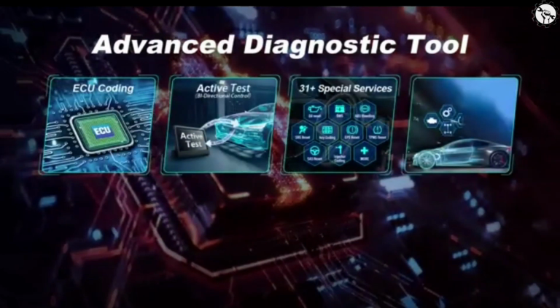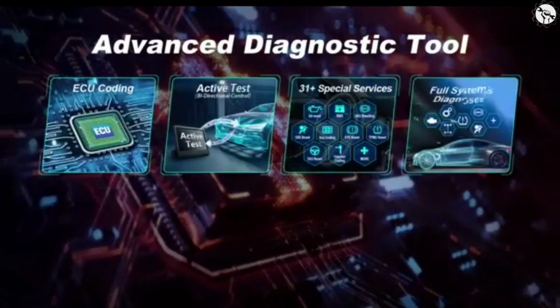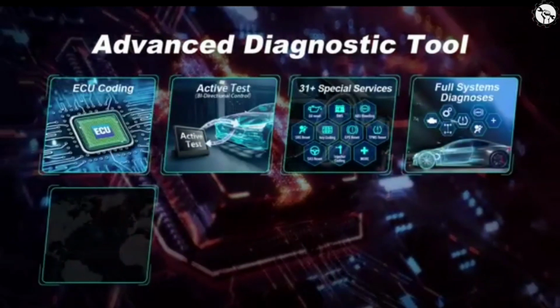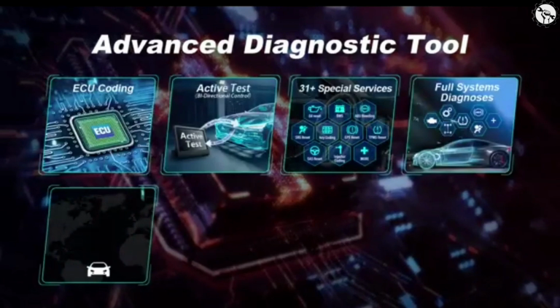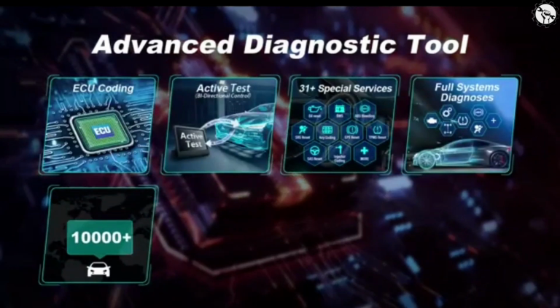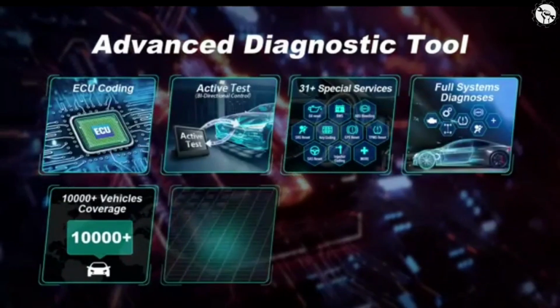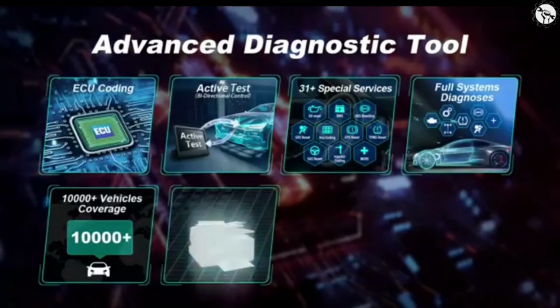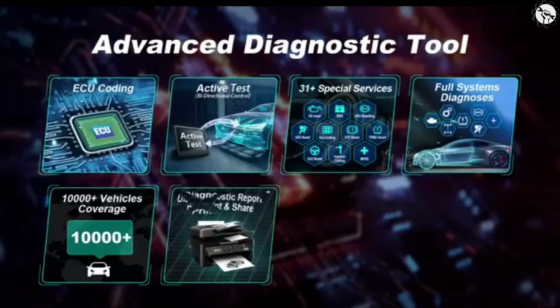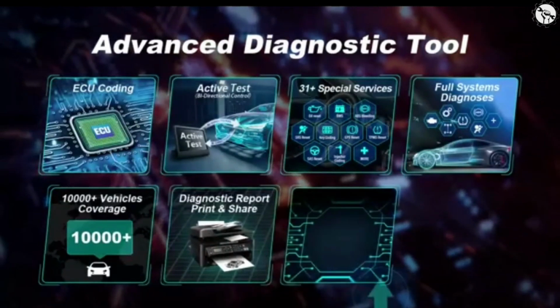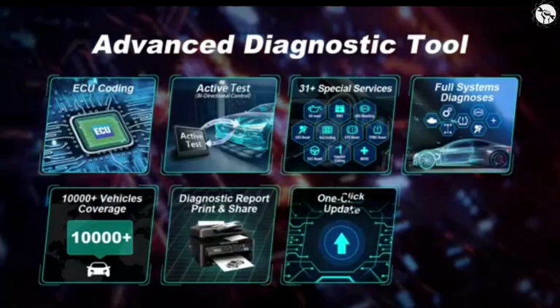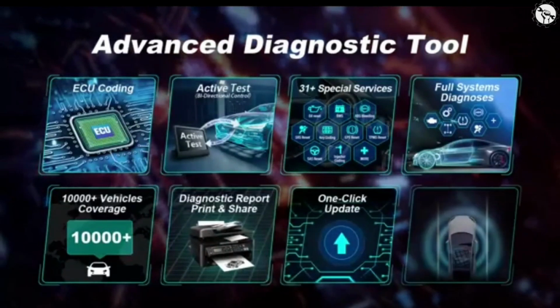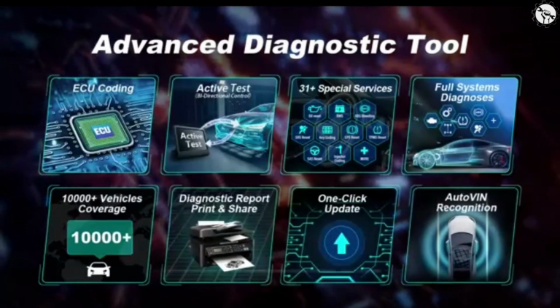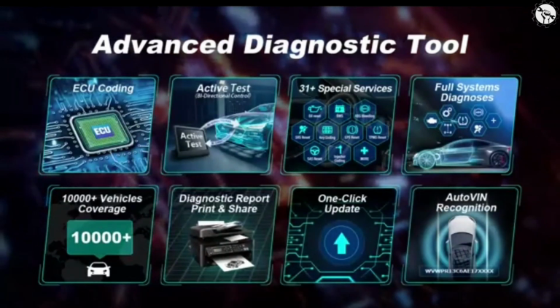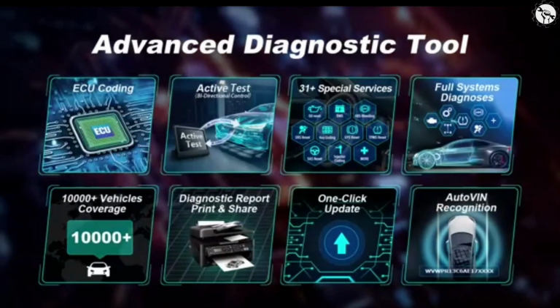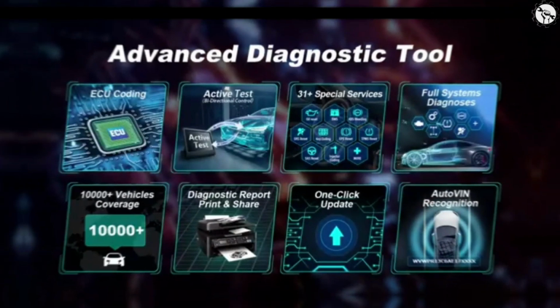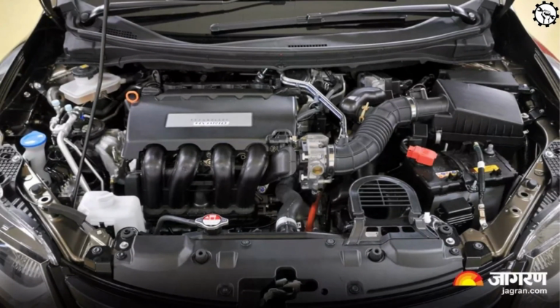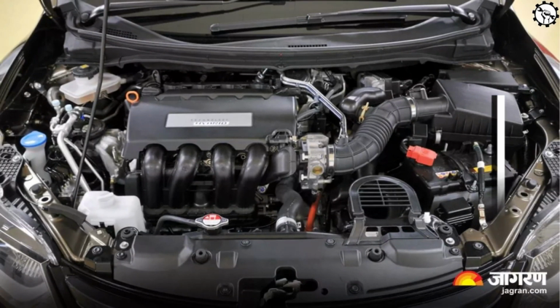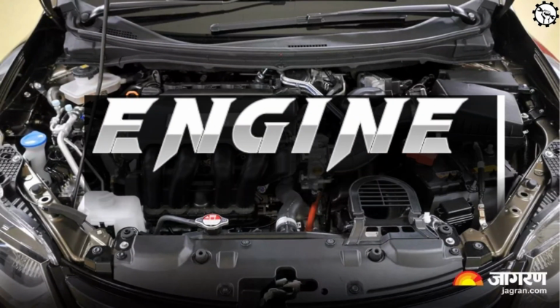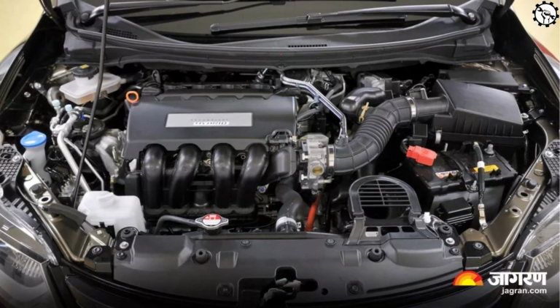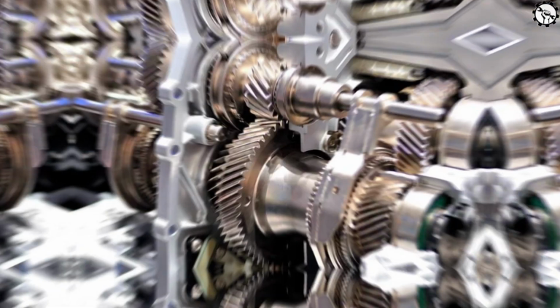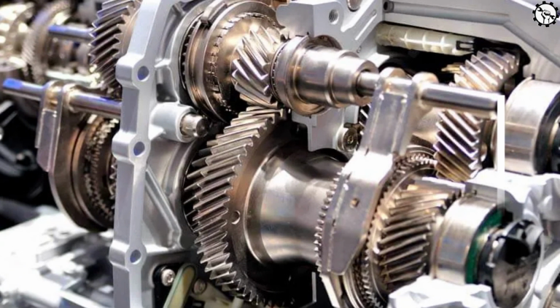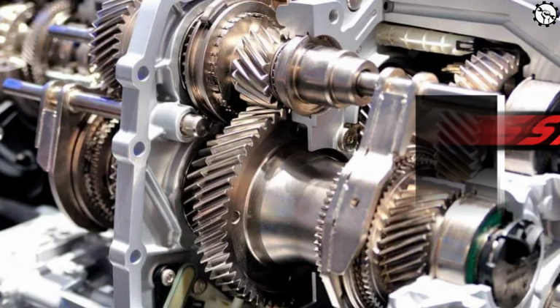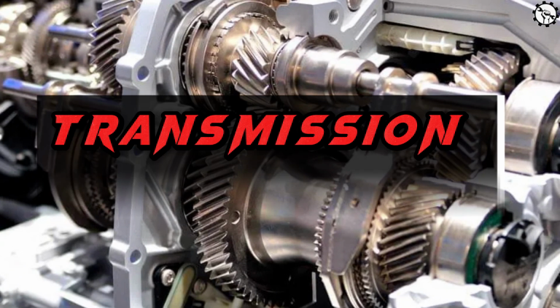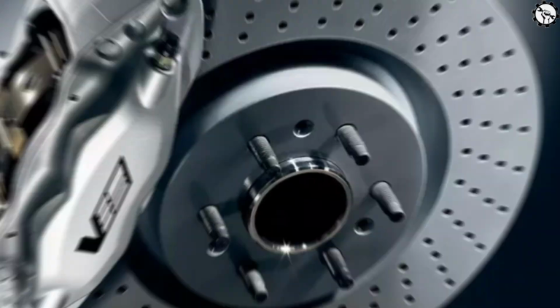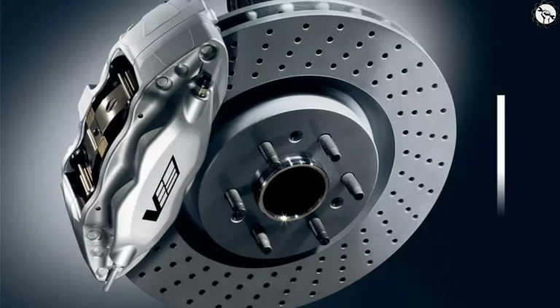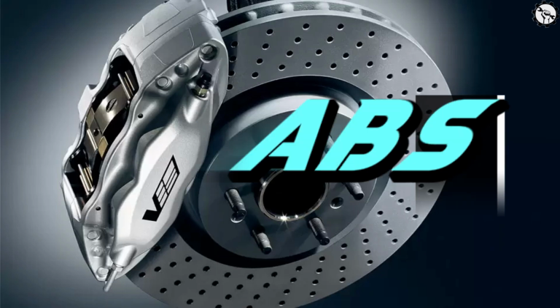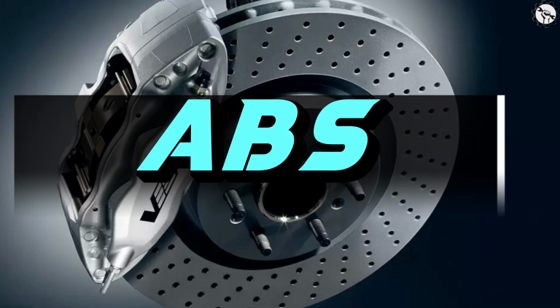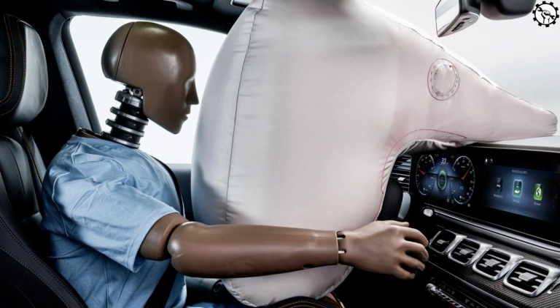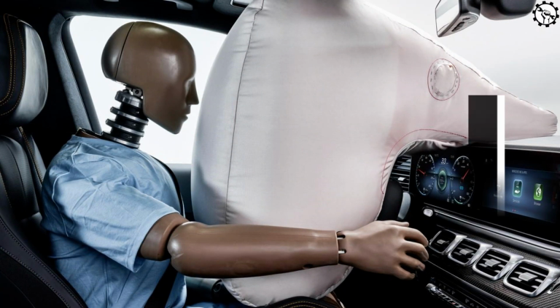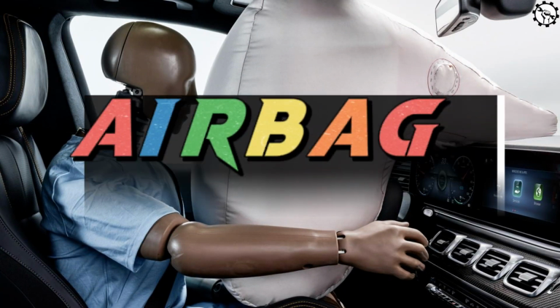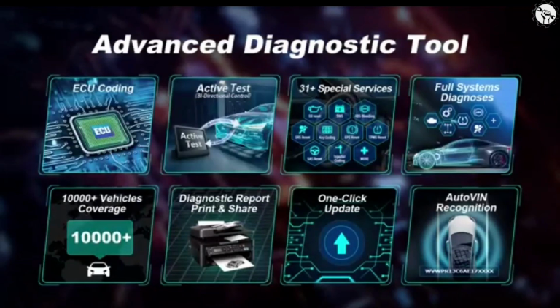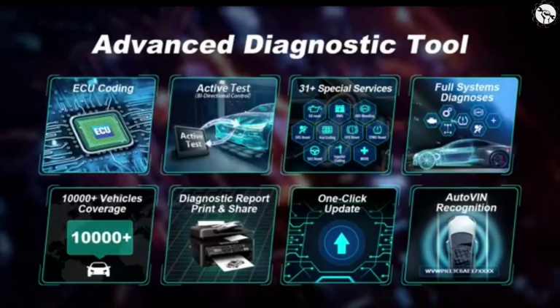The X431 V Plus Pro can diagnose all major vehicle systems, including engine, transmission, ABS, airbag, and more.